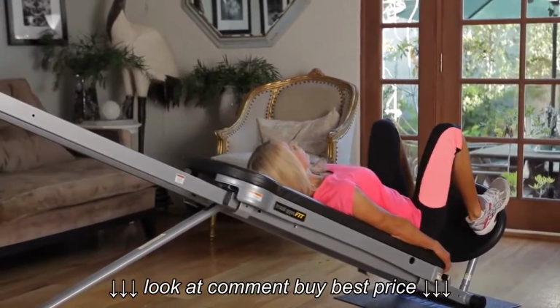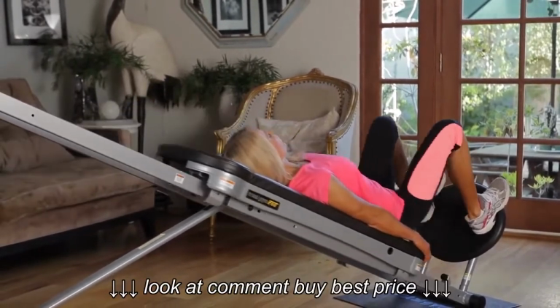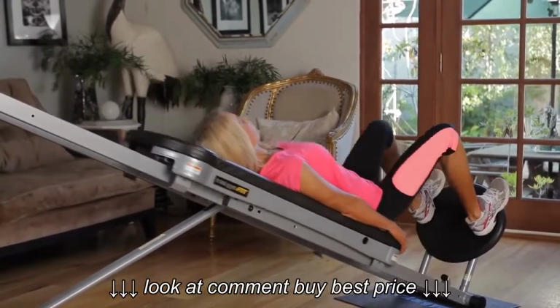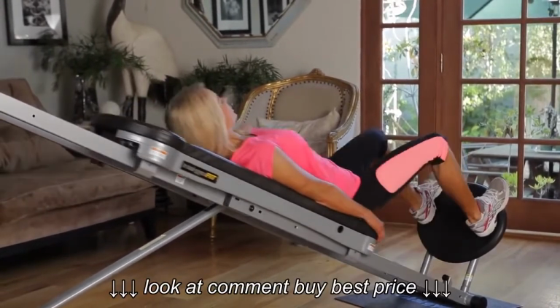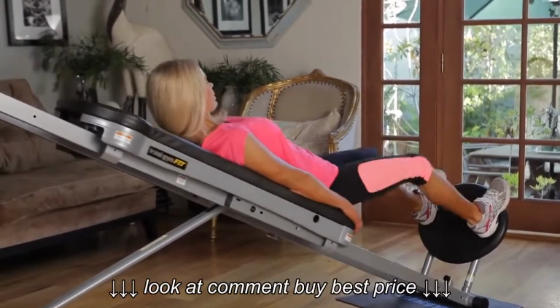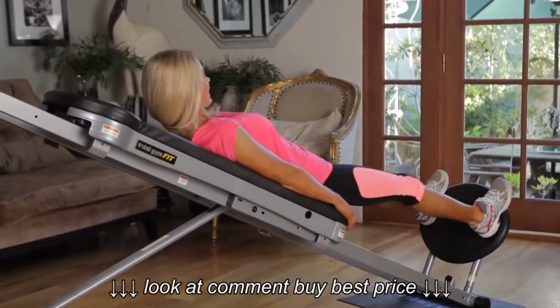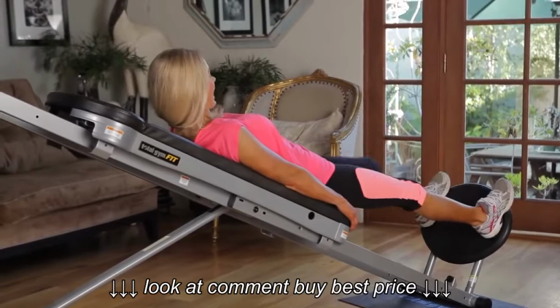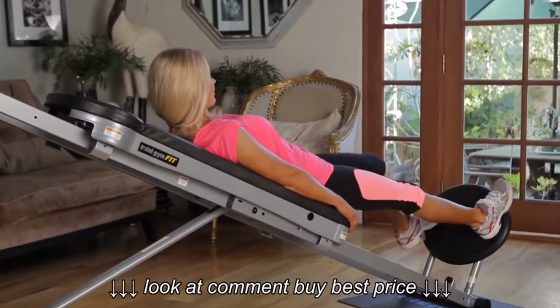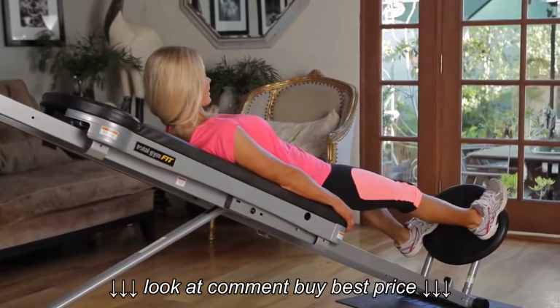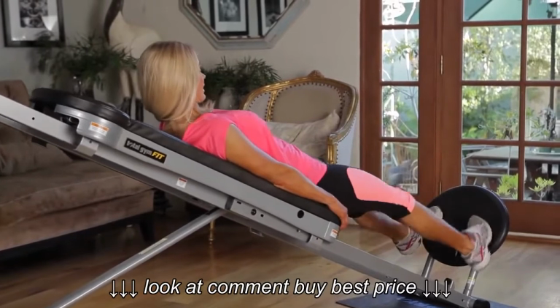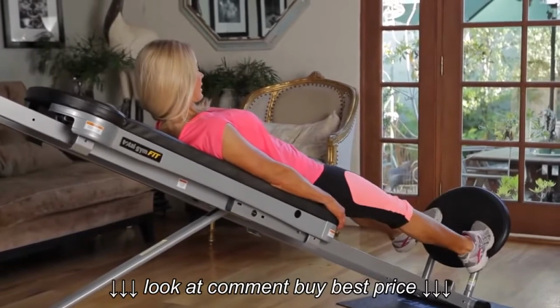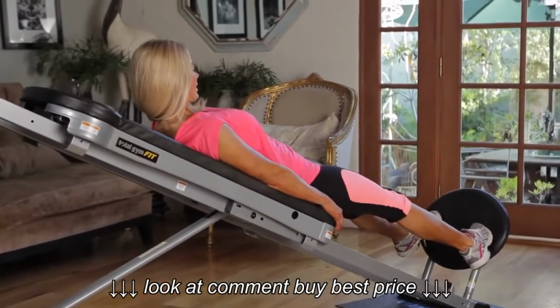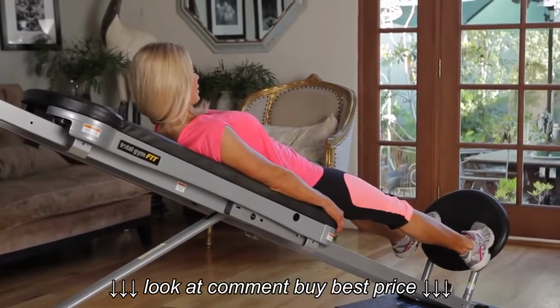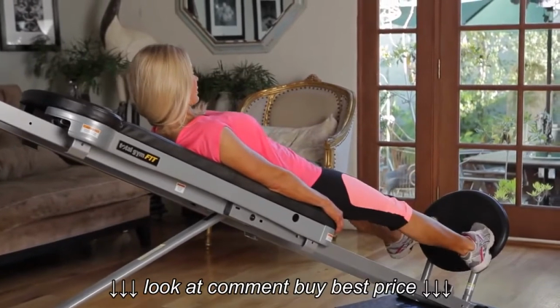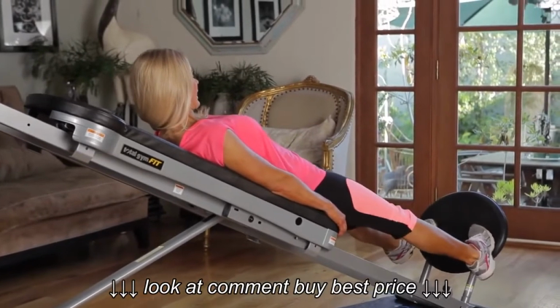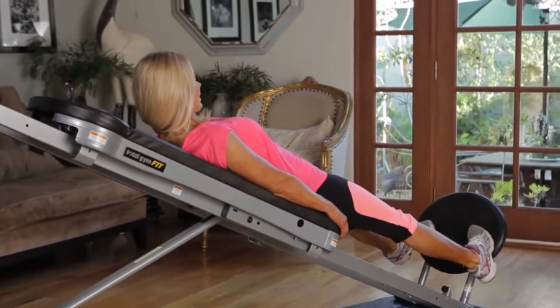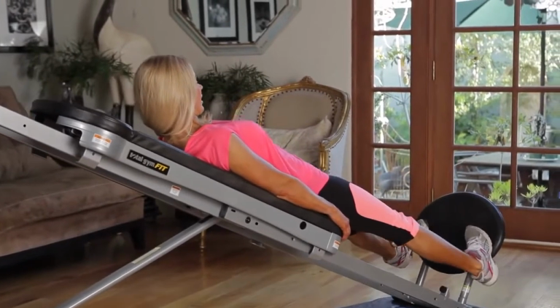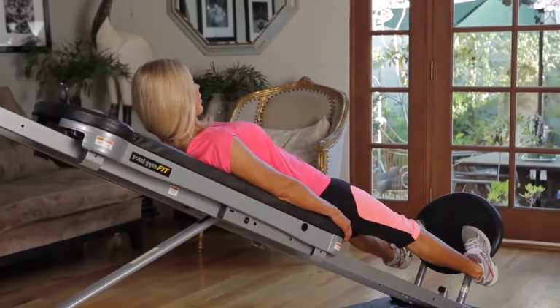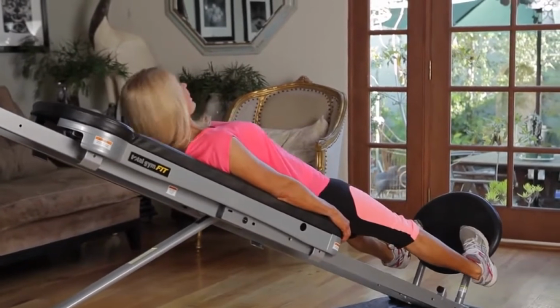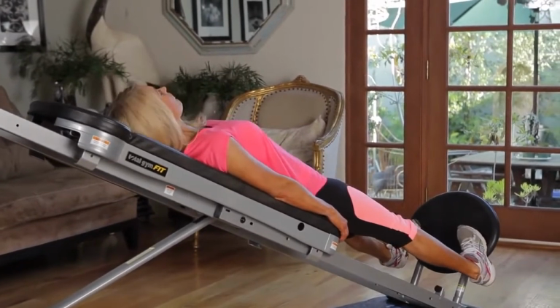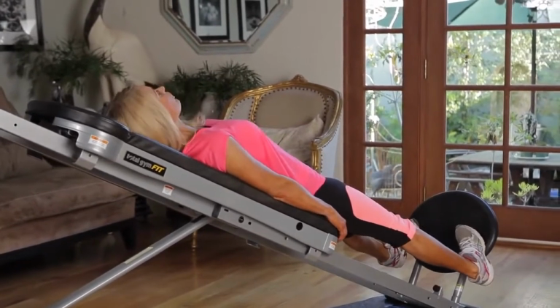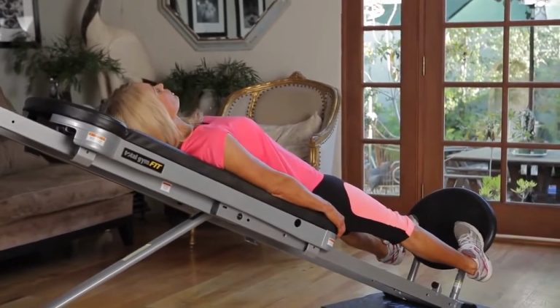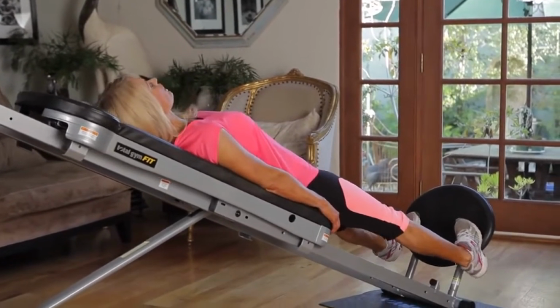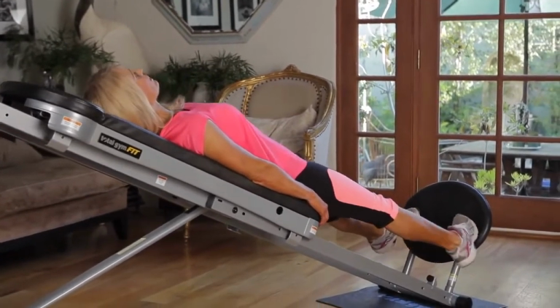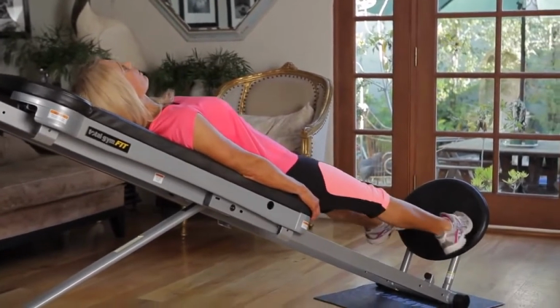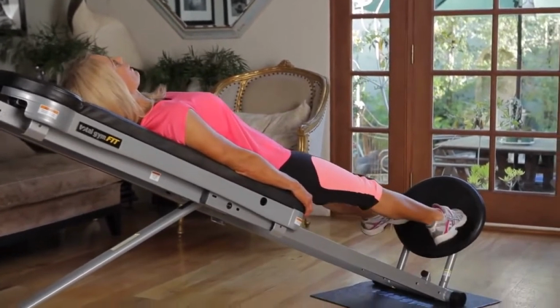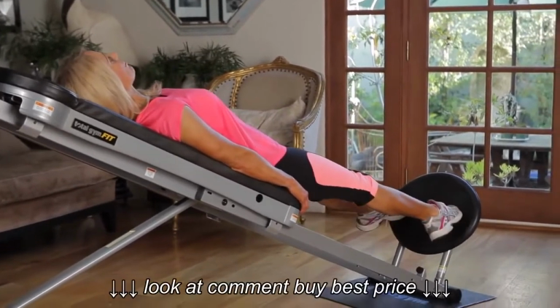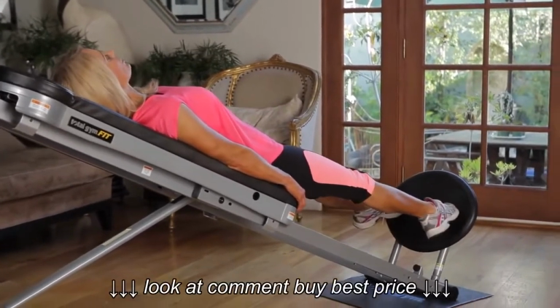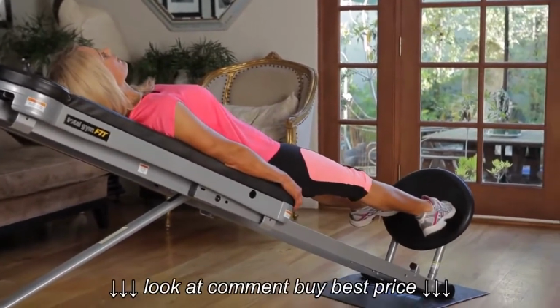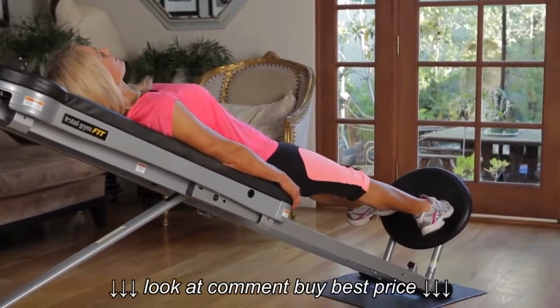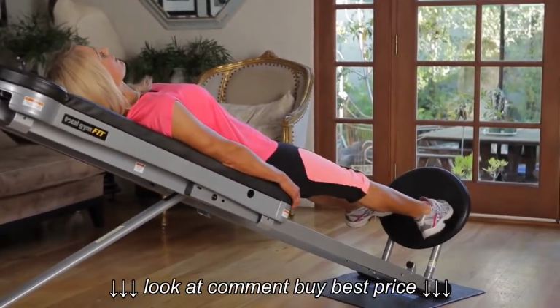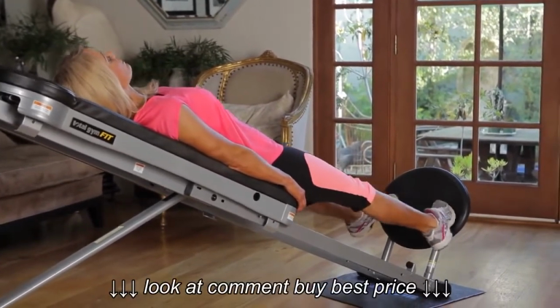Now we're going to switch to calves. Toes in, all the way down for a good stretch, all the way up. Squeeze the muscle.